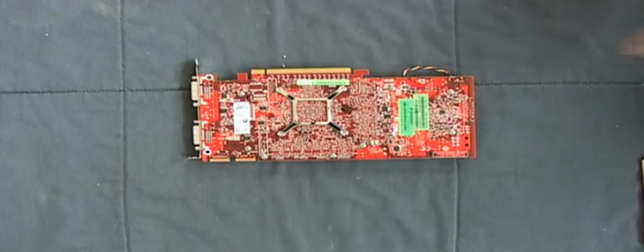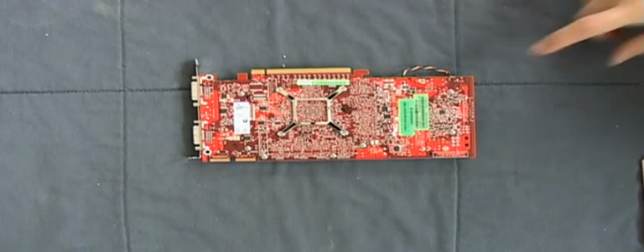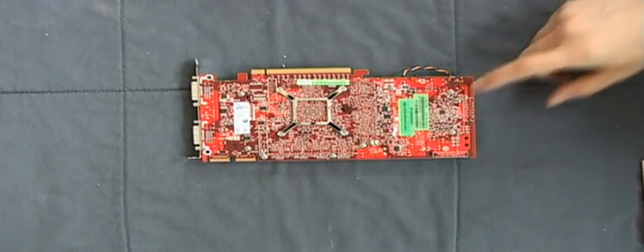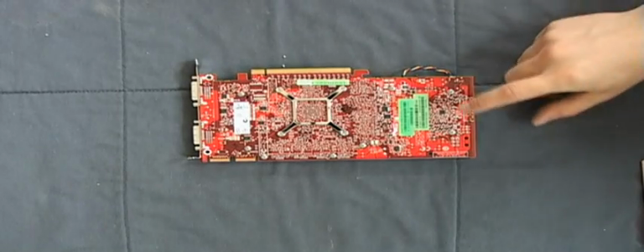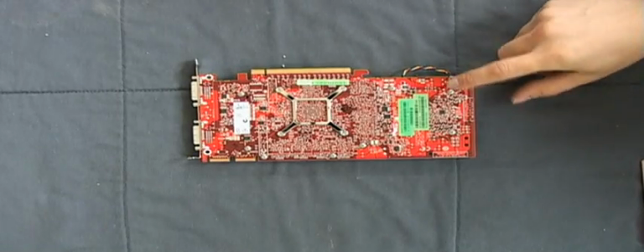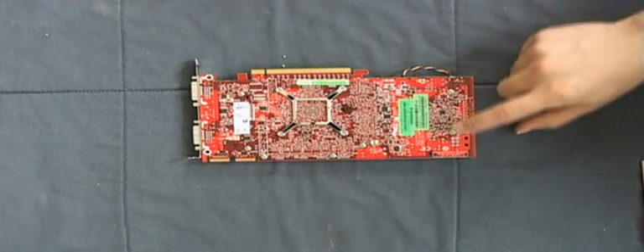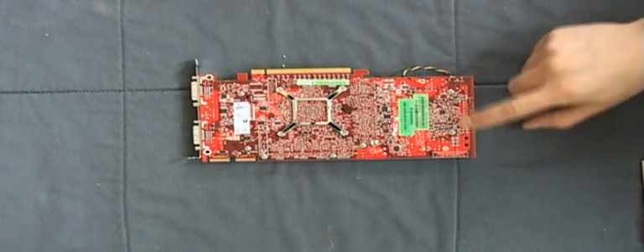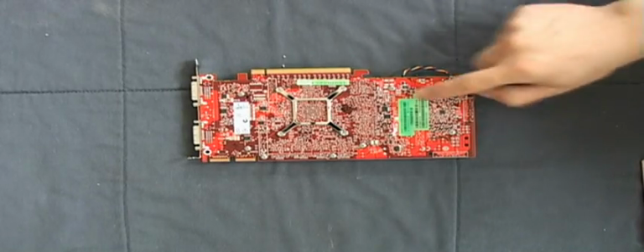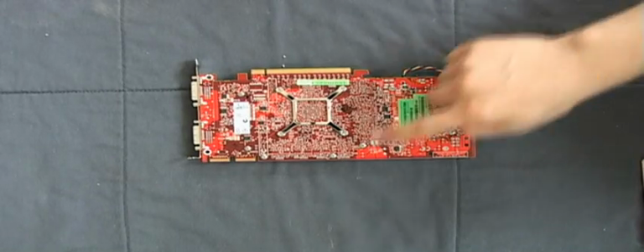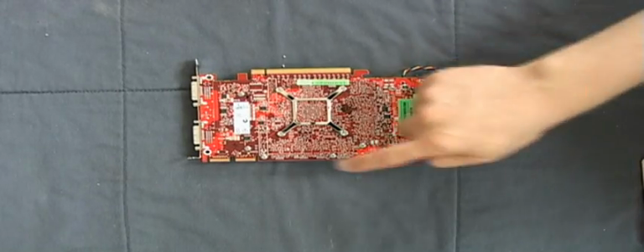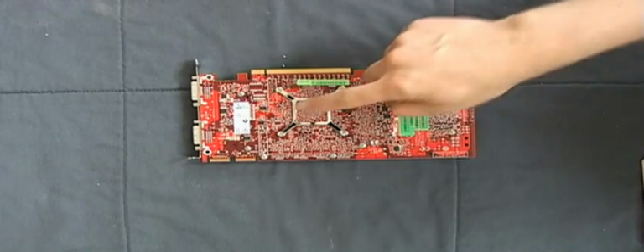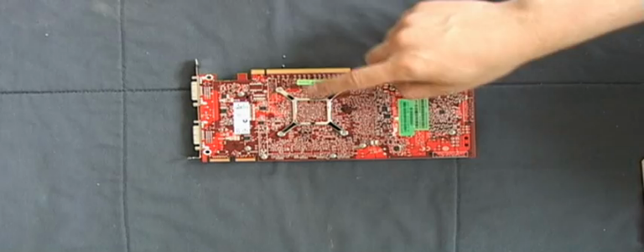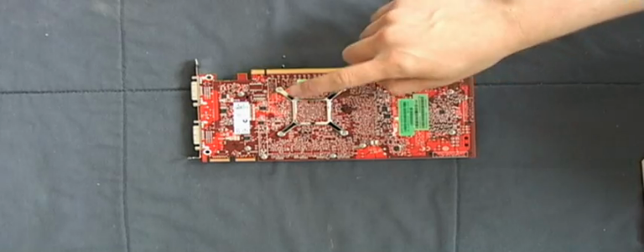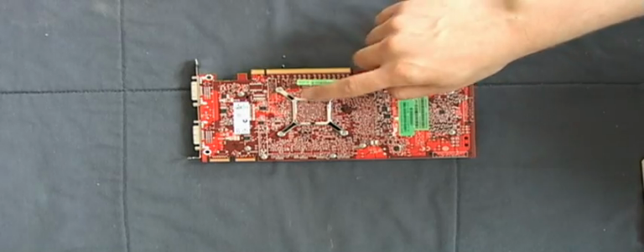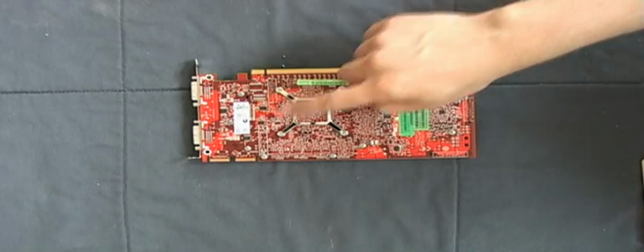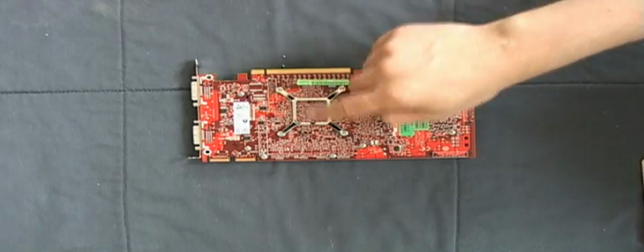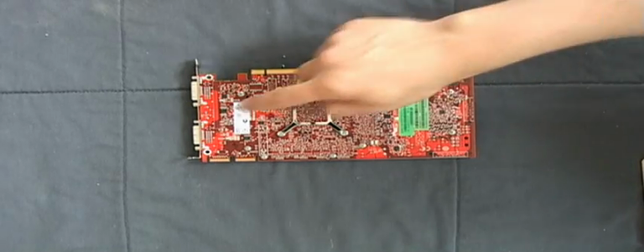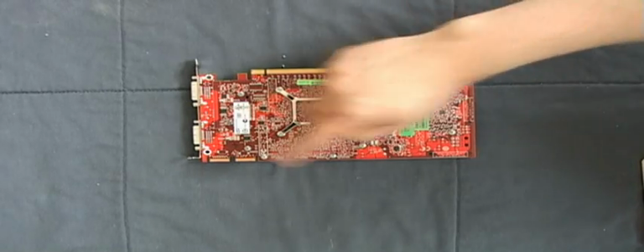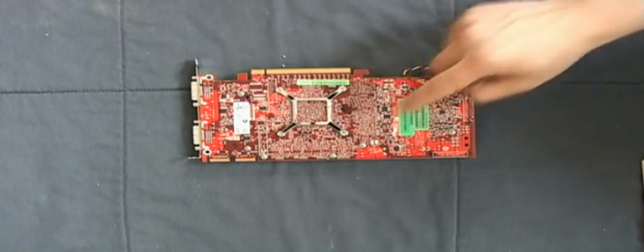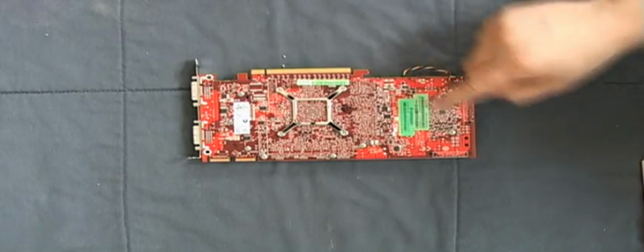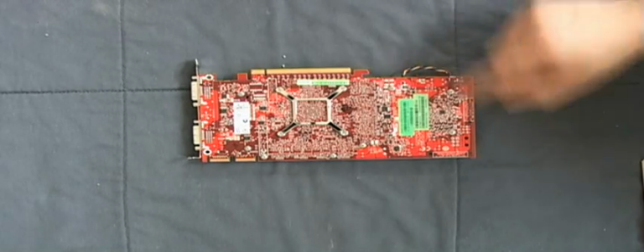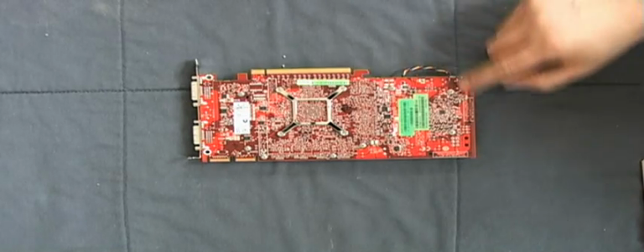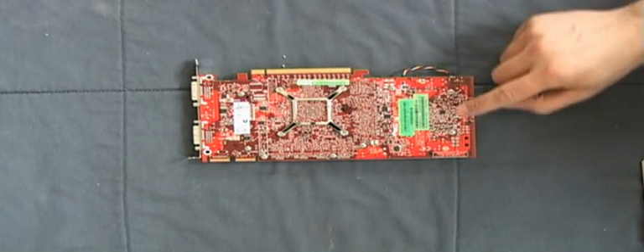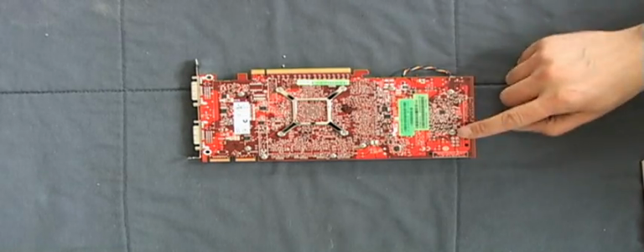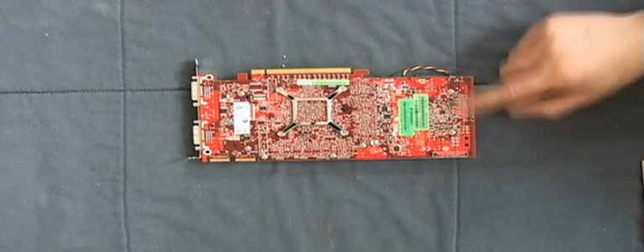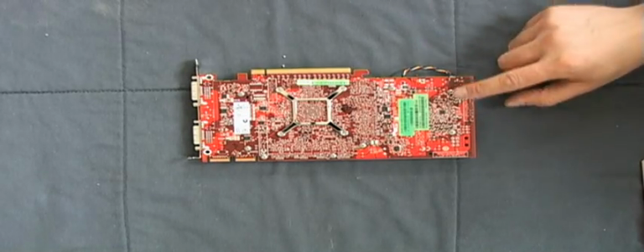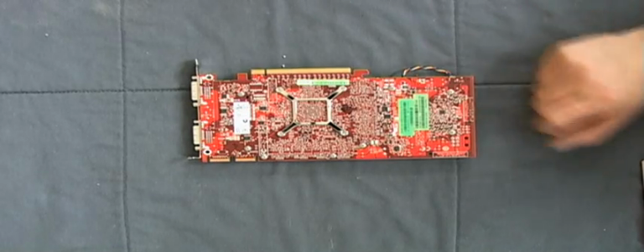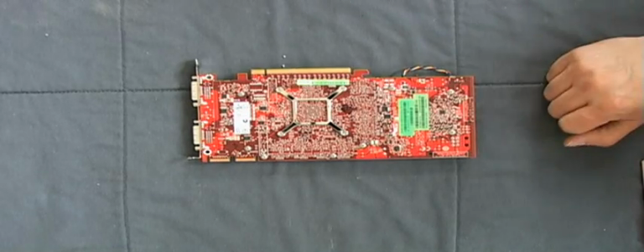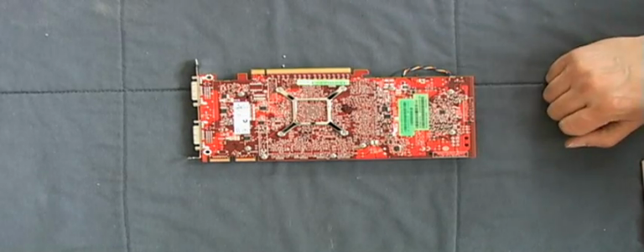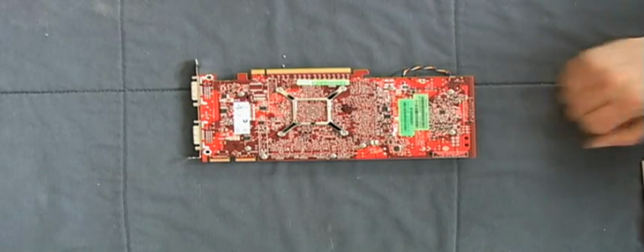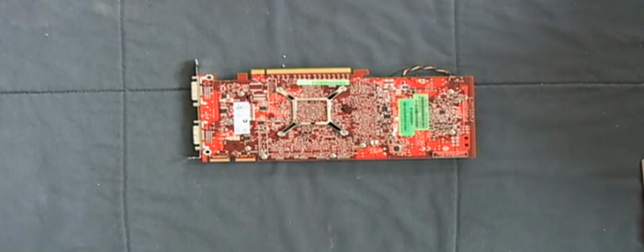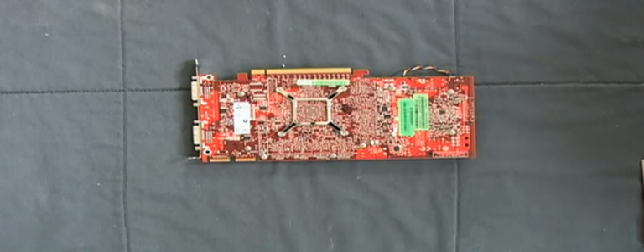First step is to take off all the screws around the GPU, the RAM, and of course the voltage regulators.